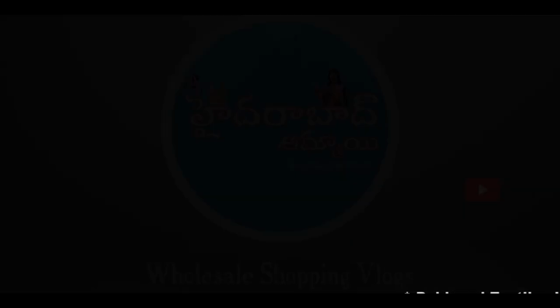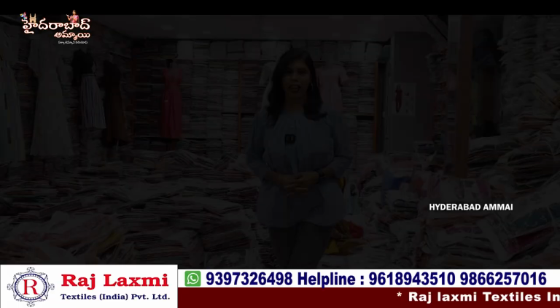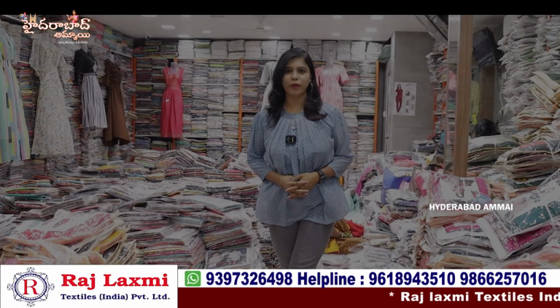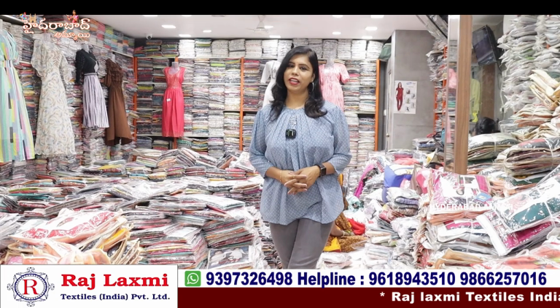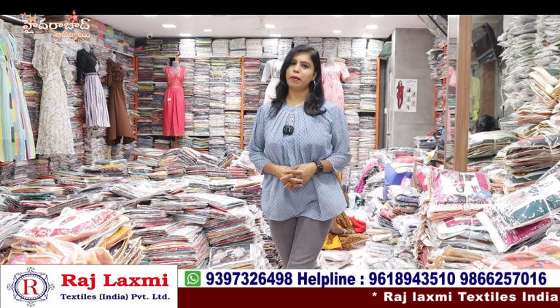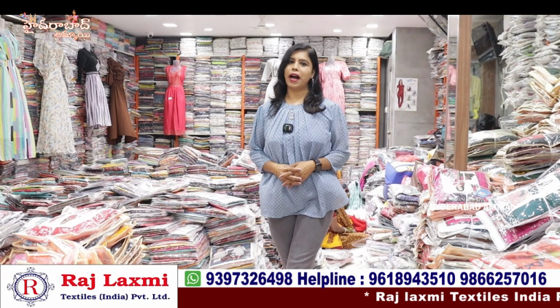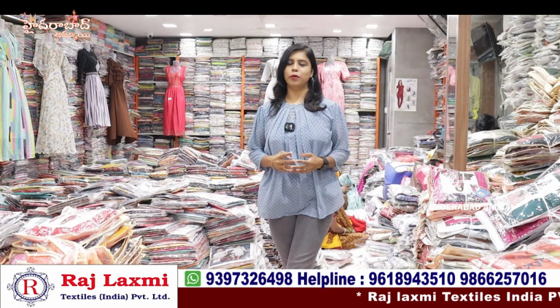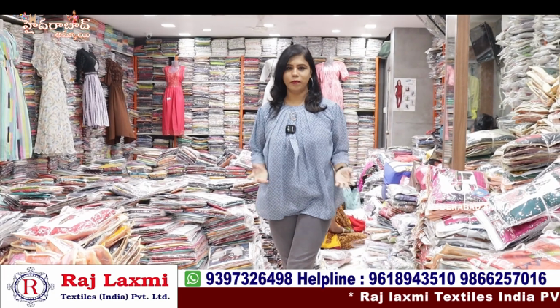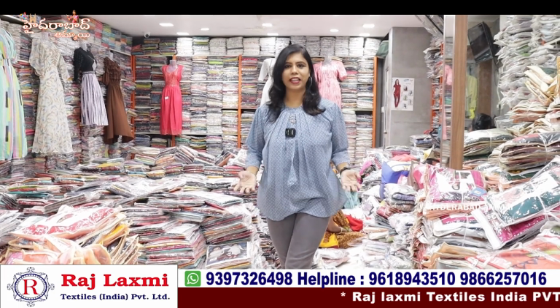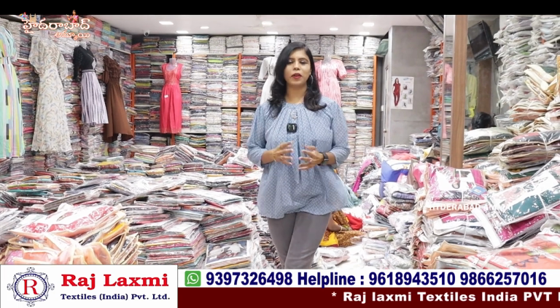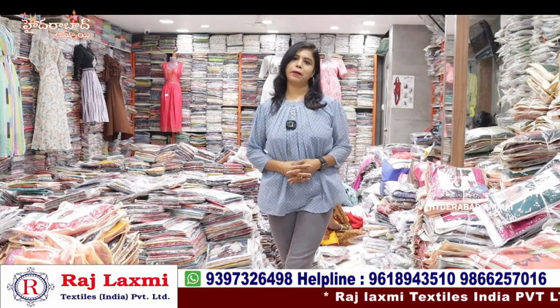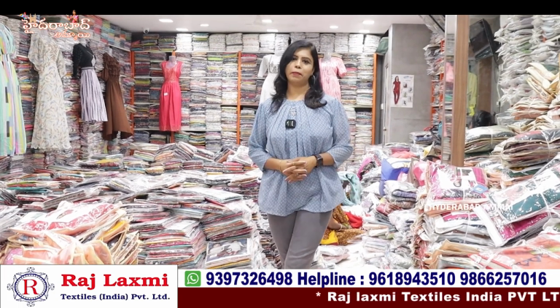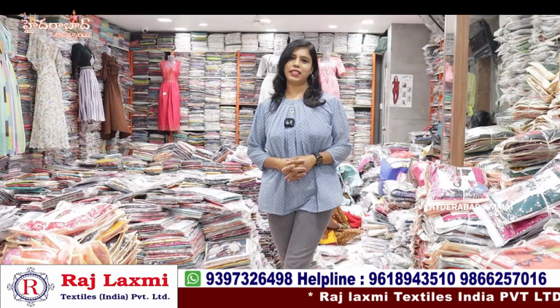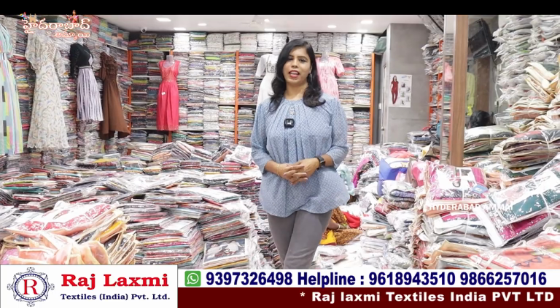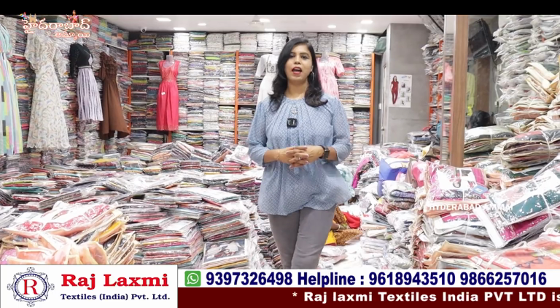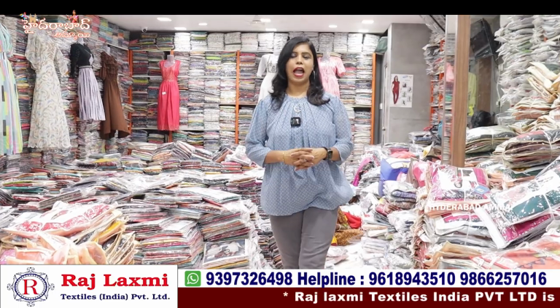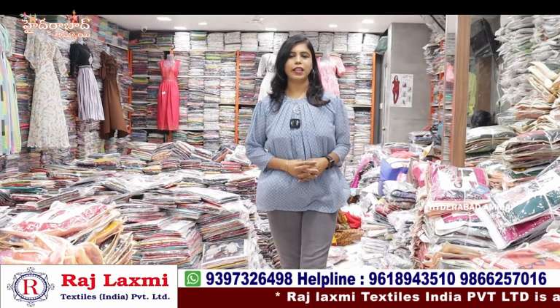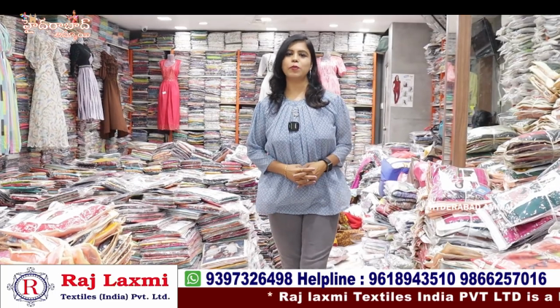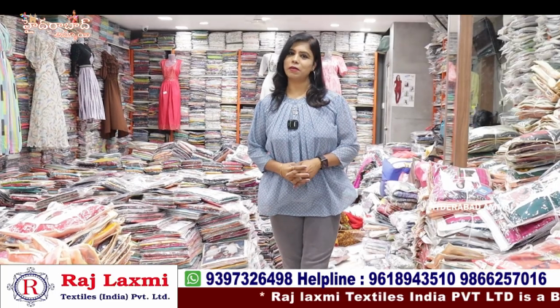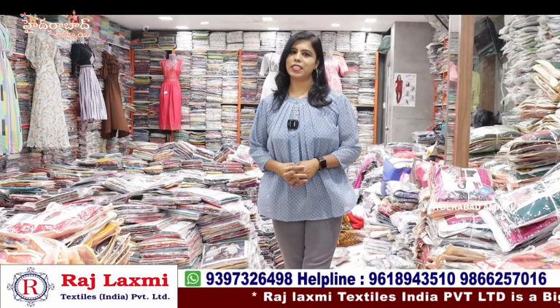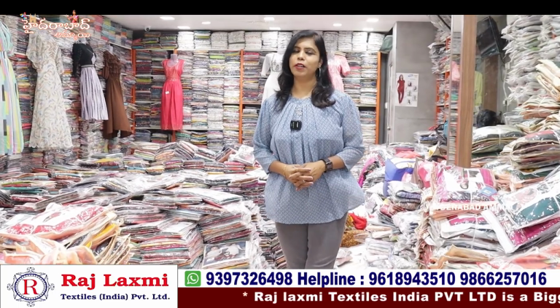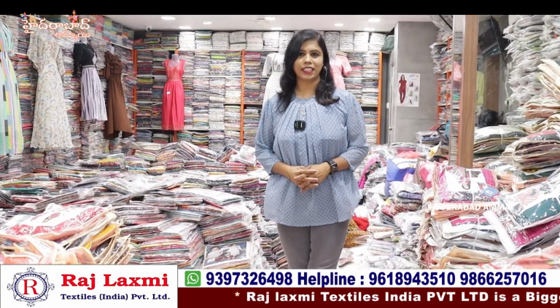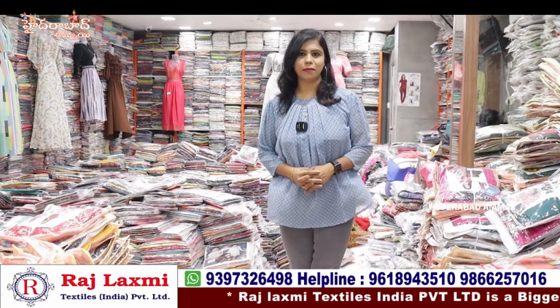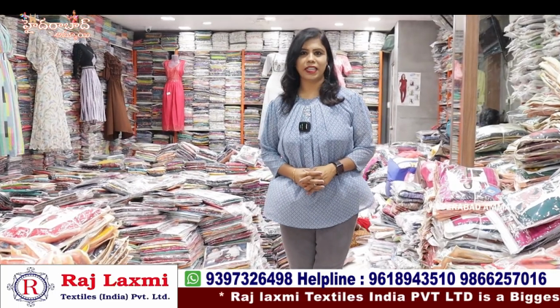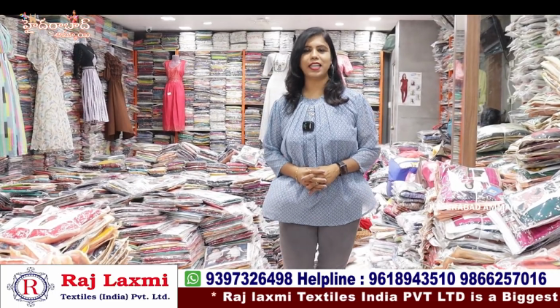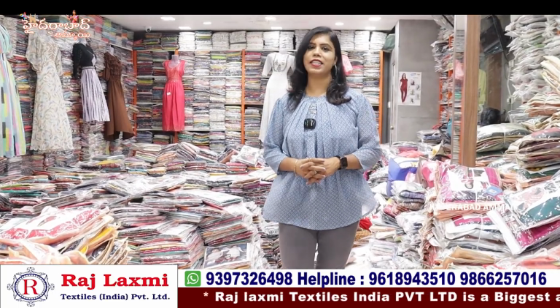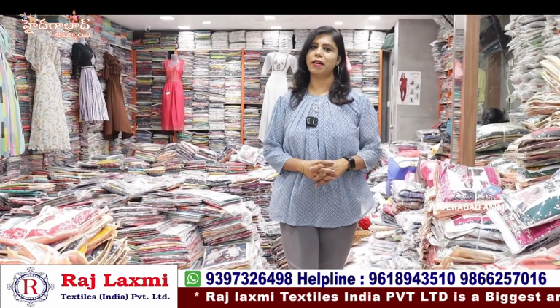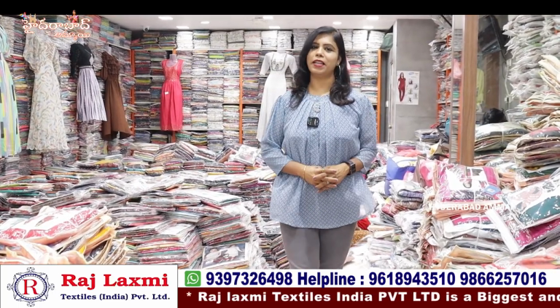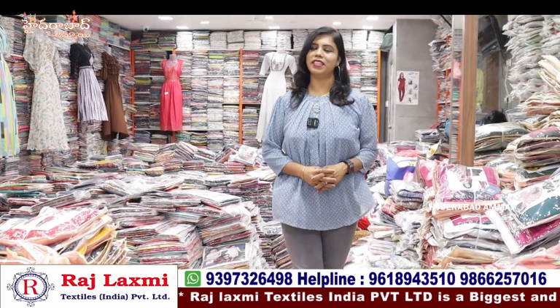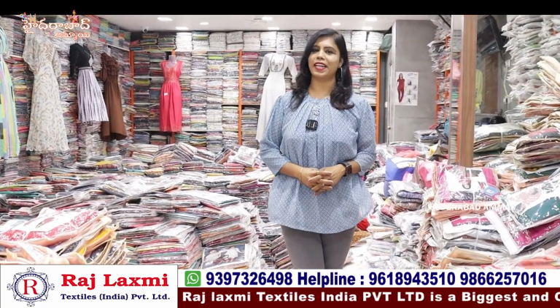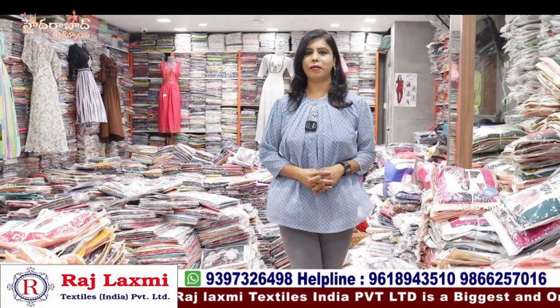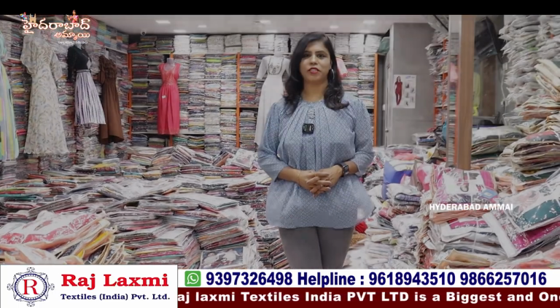Hello everyone, I am Banu, welcome to Hyderabad Ammai channel. This is Manavaj Samur Rajalakshmi Textiles India Private Limited, 2nd Branch.